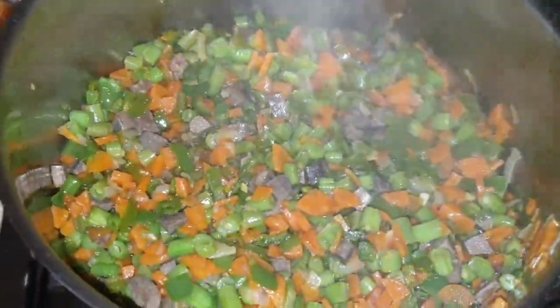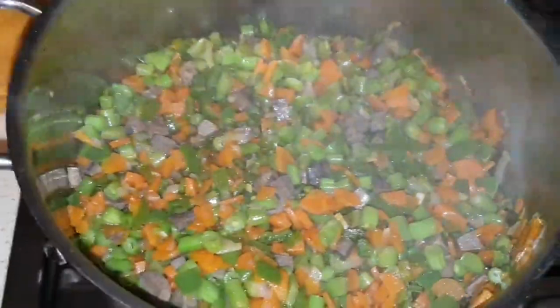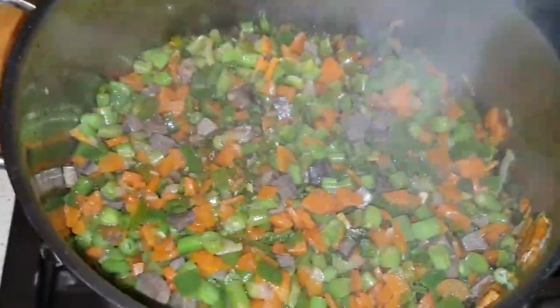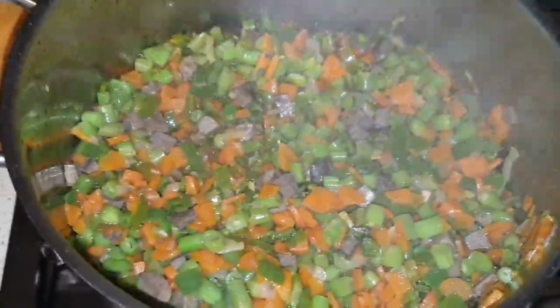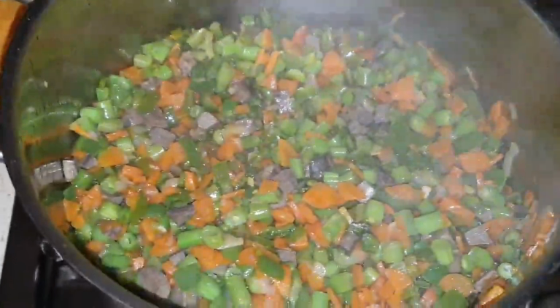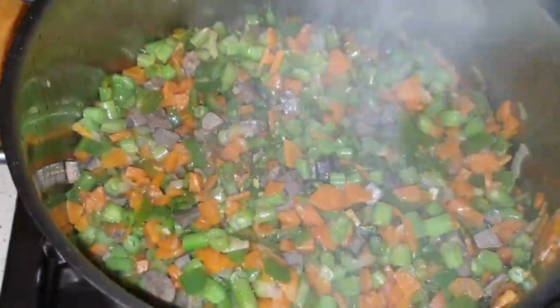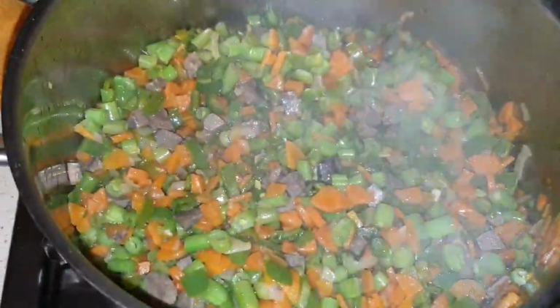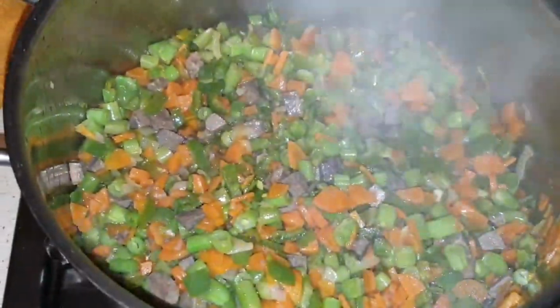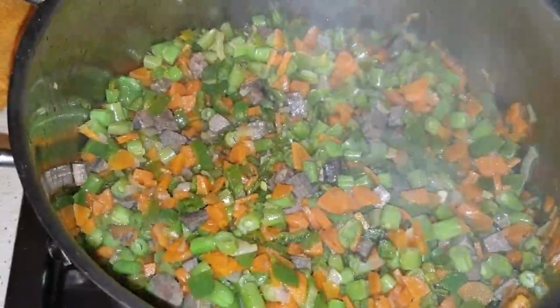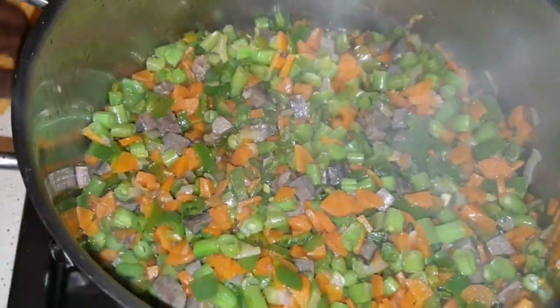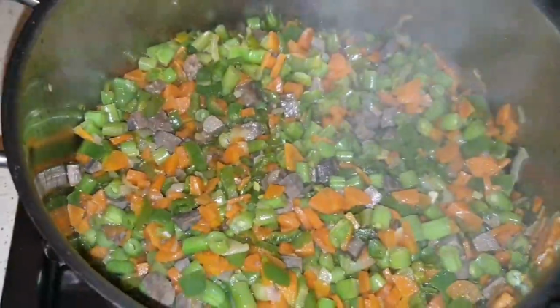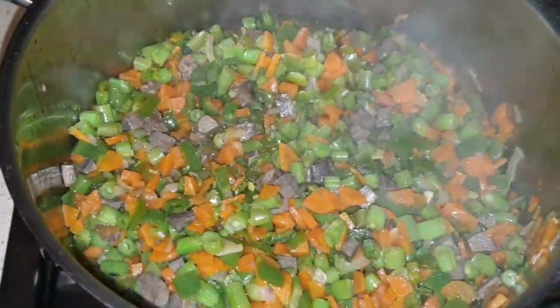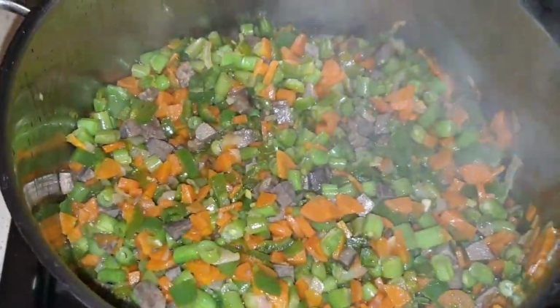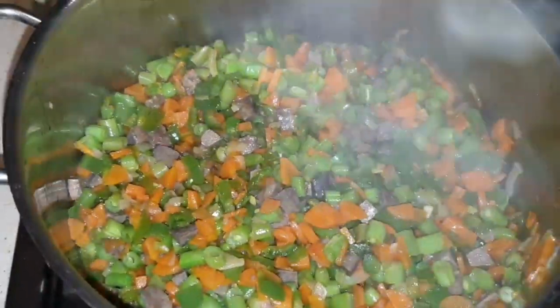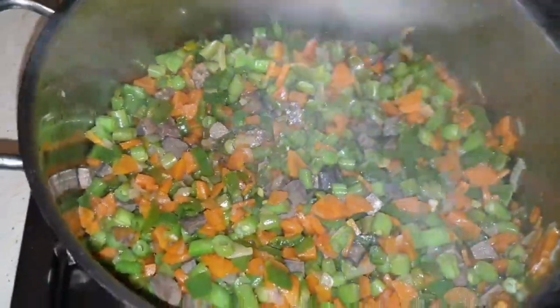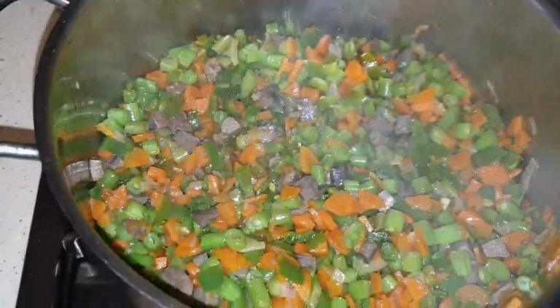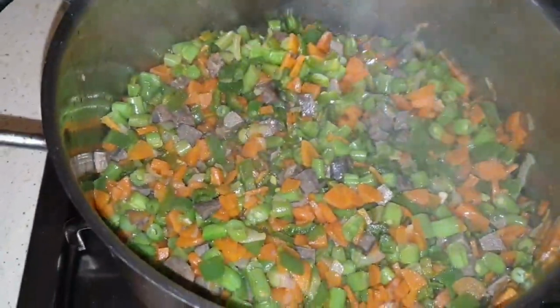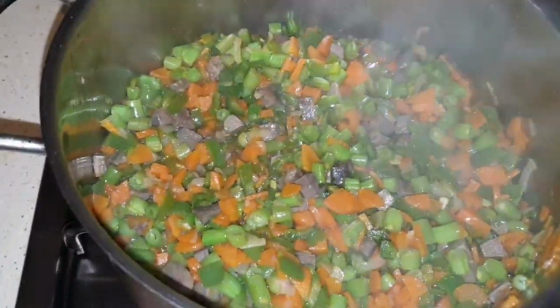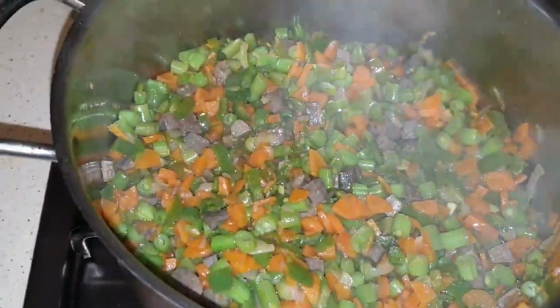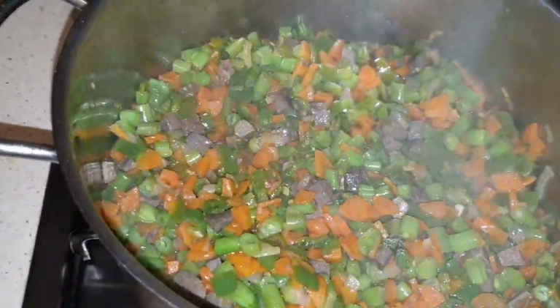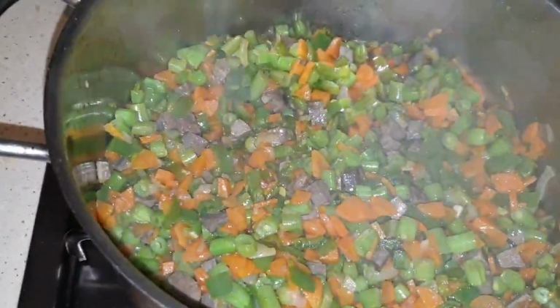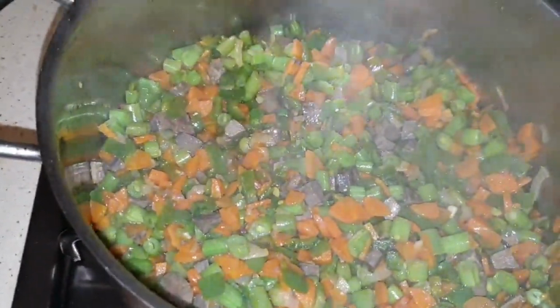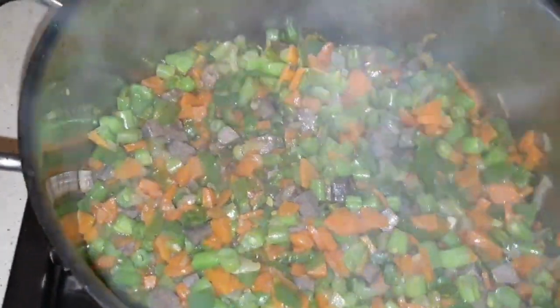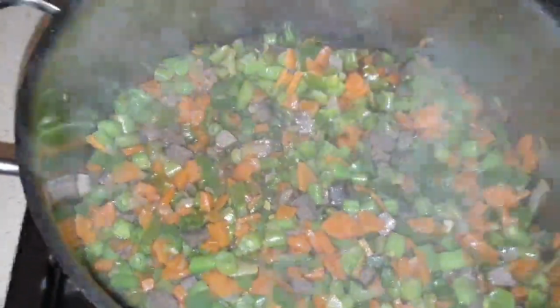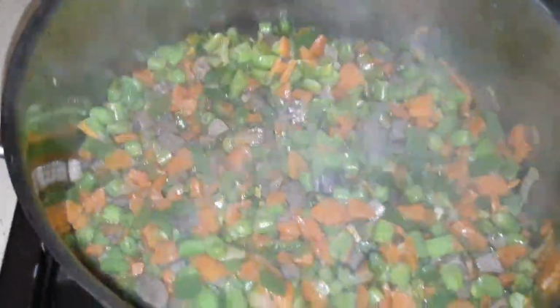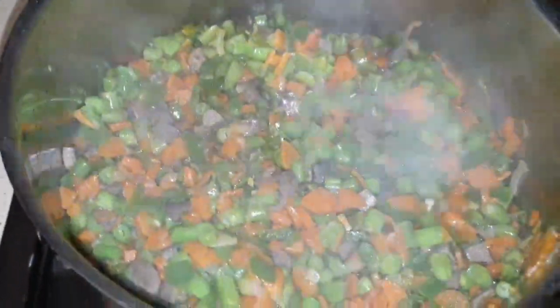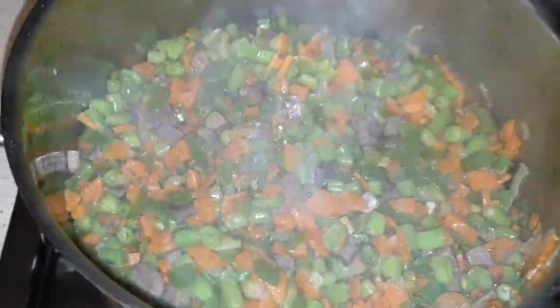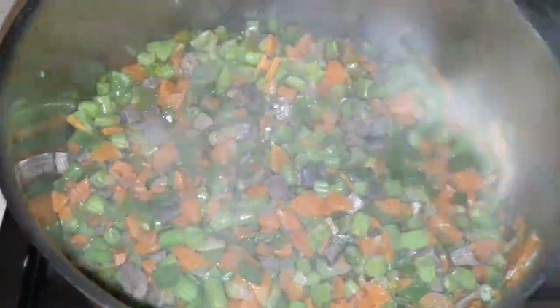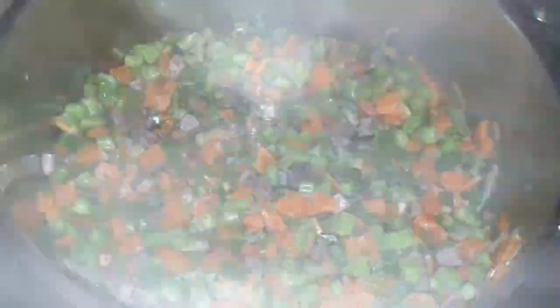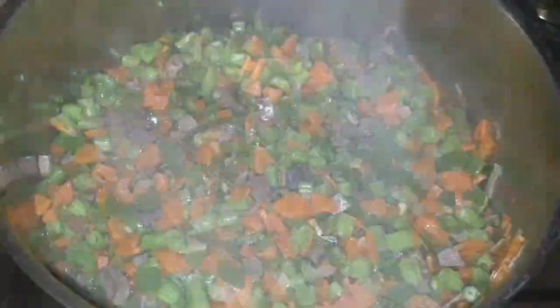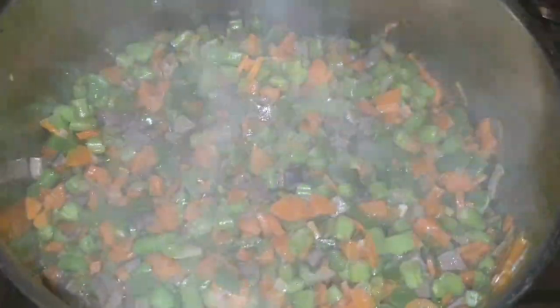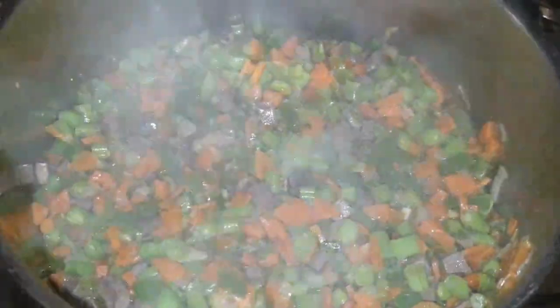Isn't it beautiful? Now we are about to turn it into the fried rice. Watch to the end, guys!